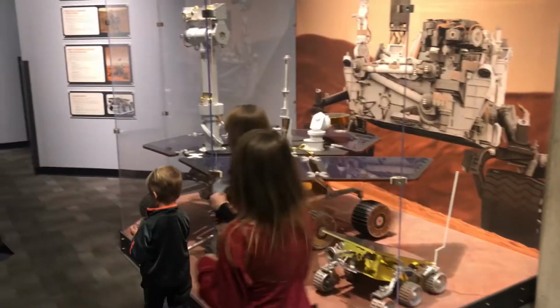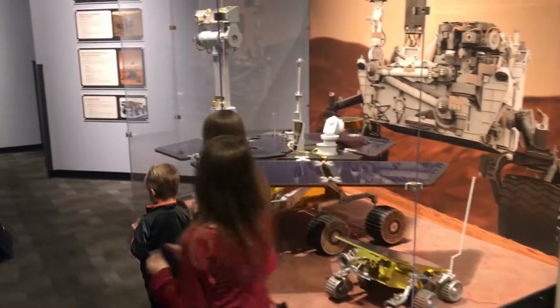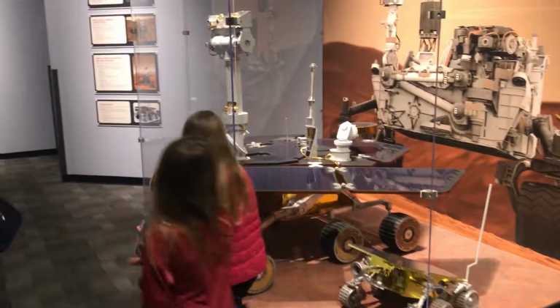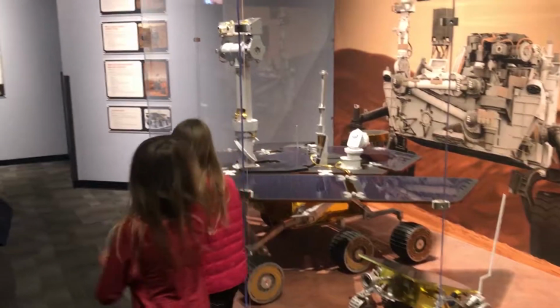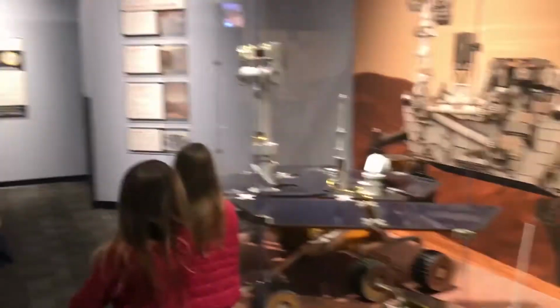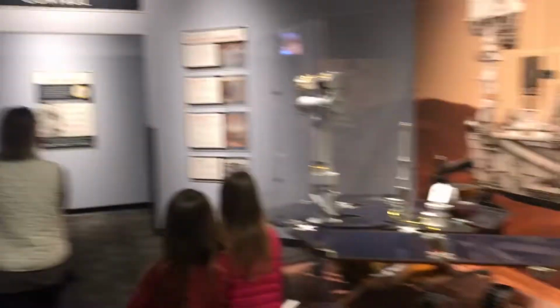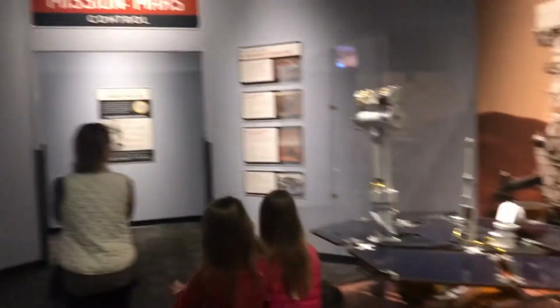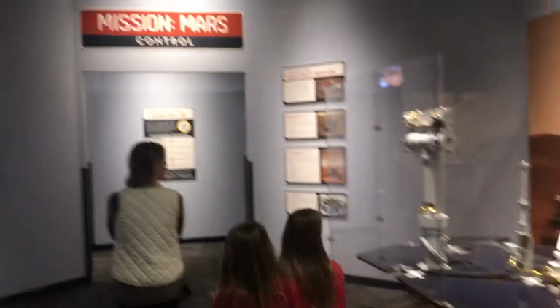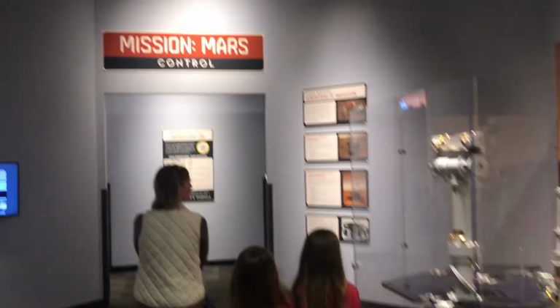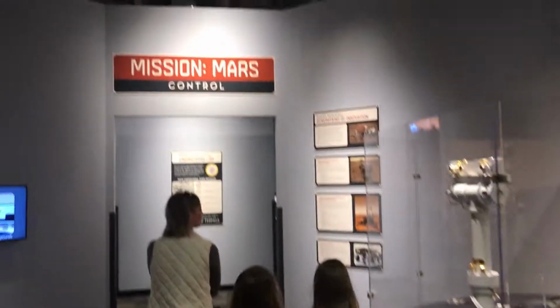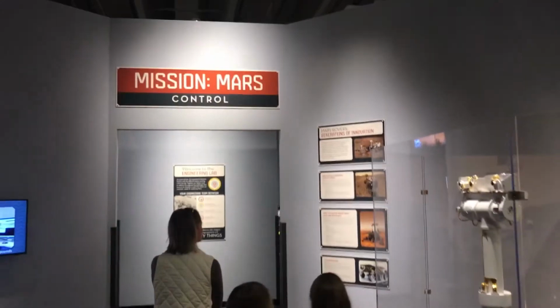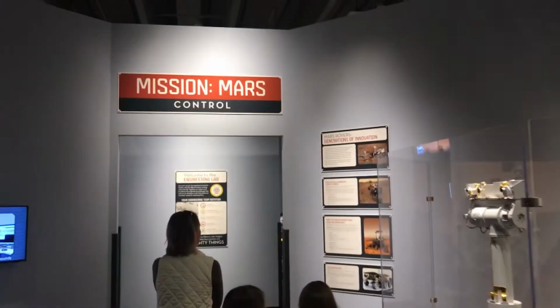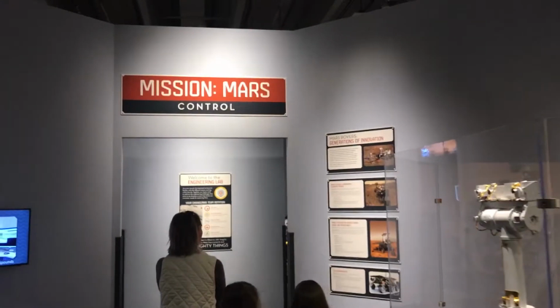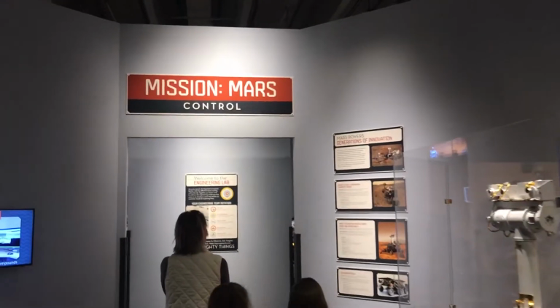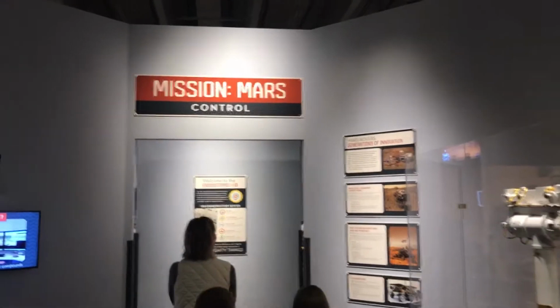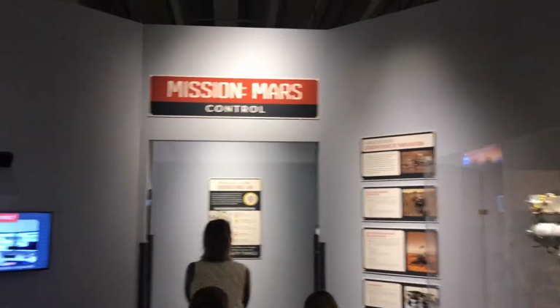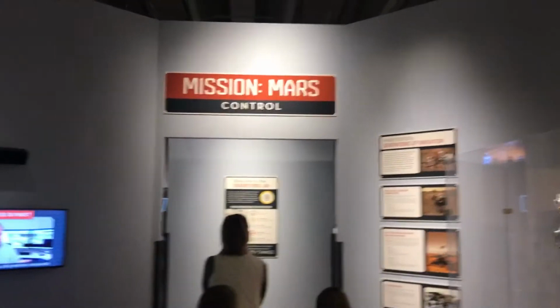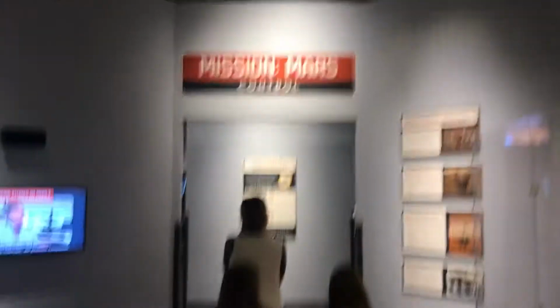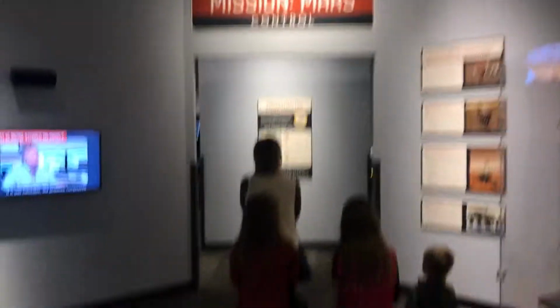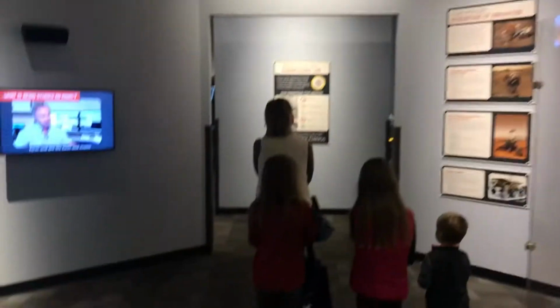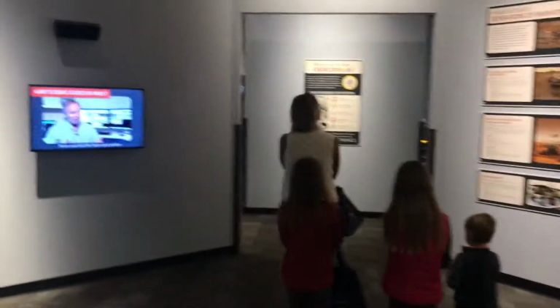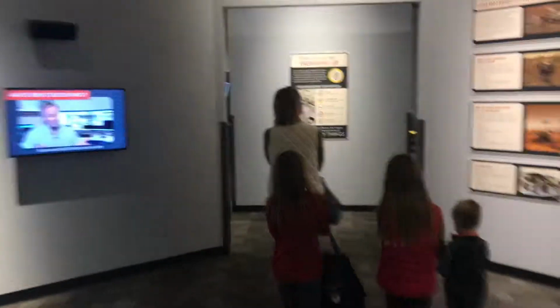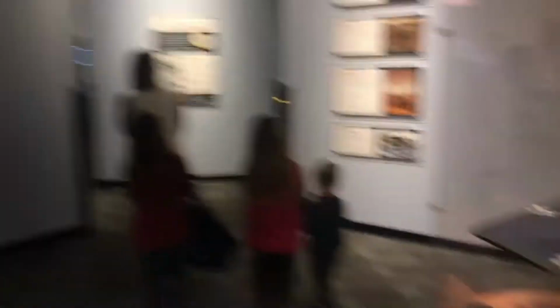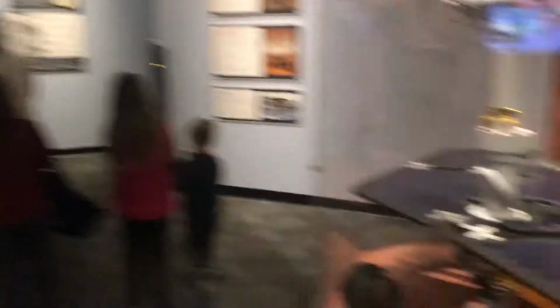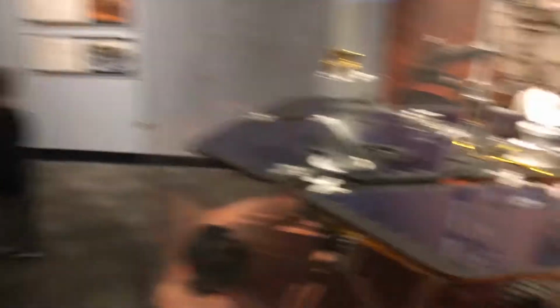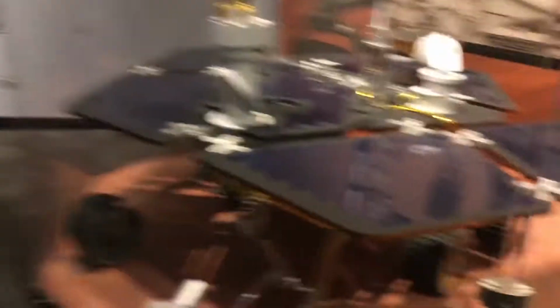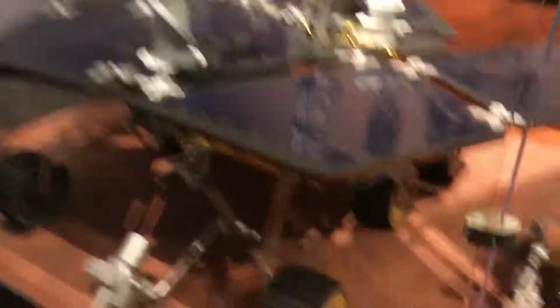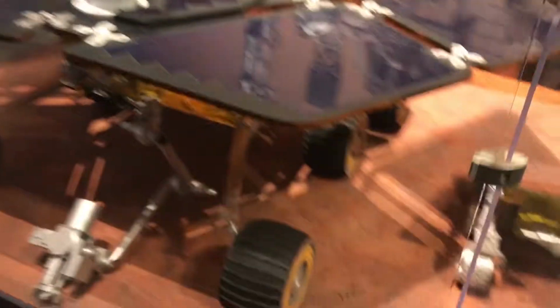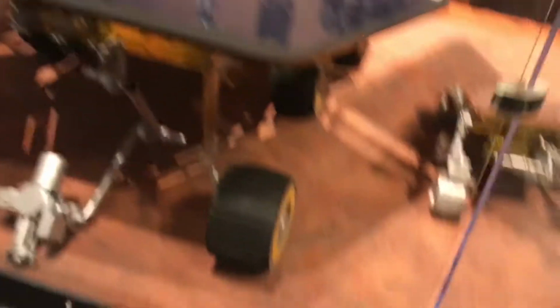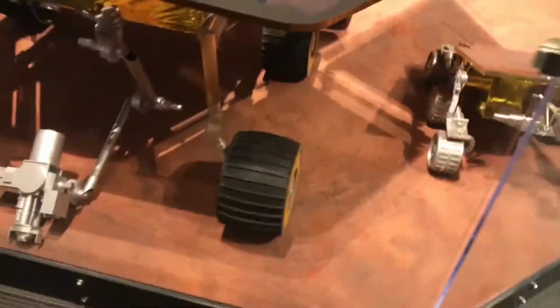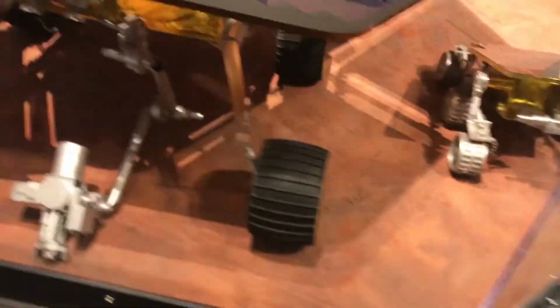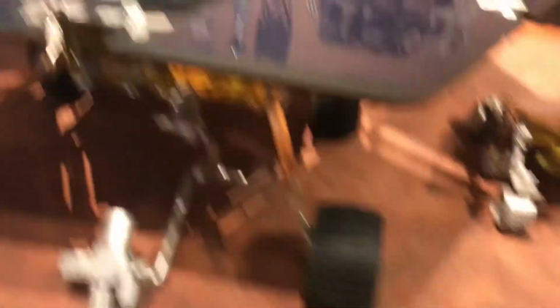Mission Control, Mars. We're going to Mars. Look at that!